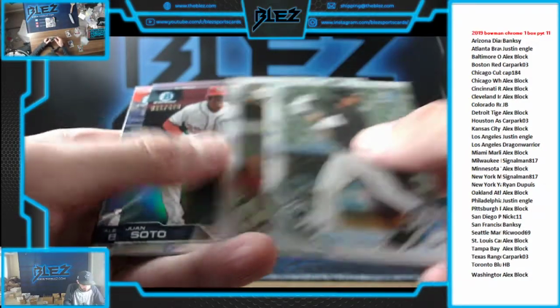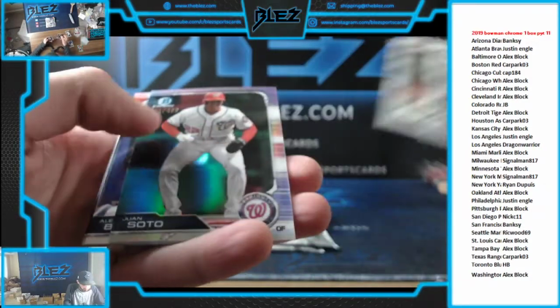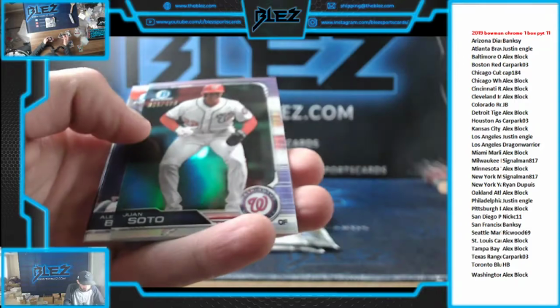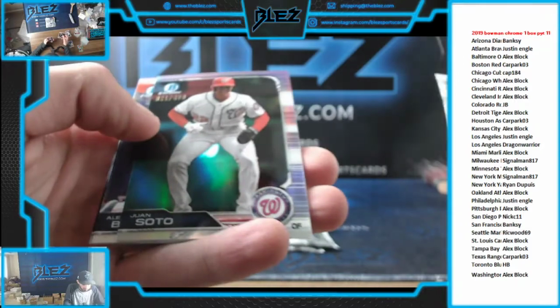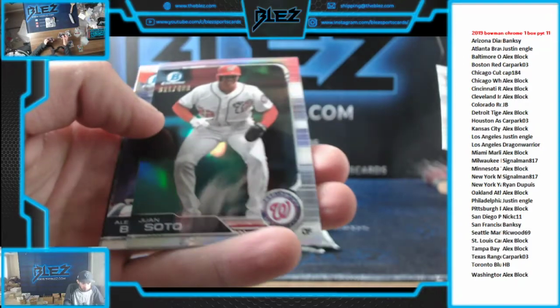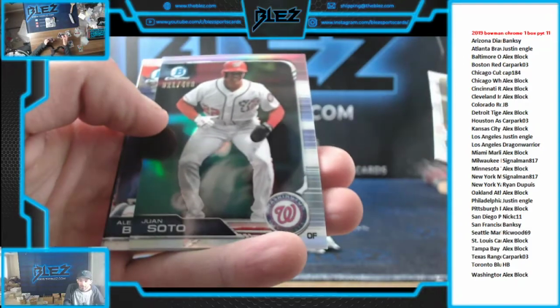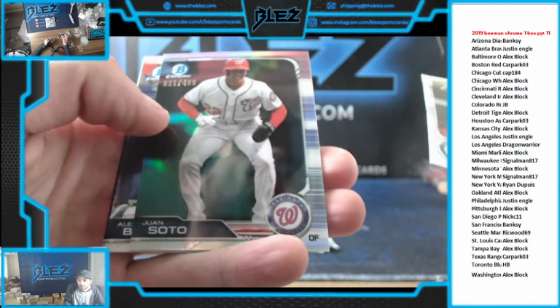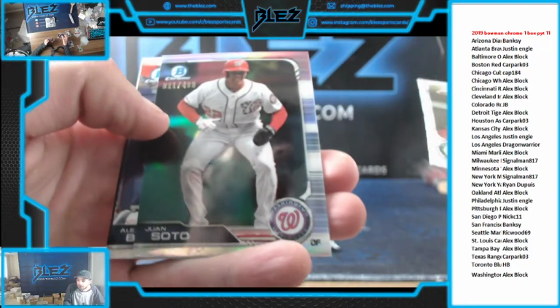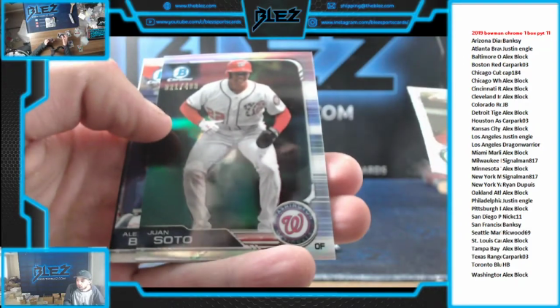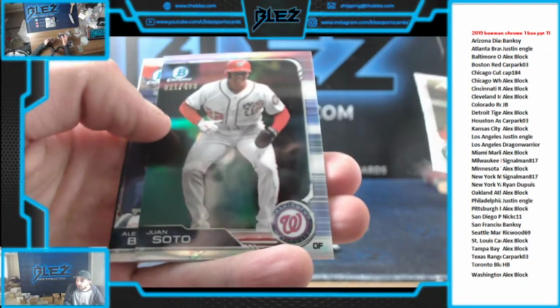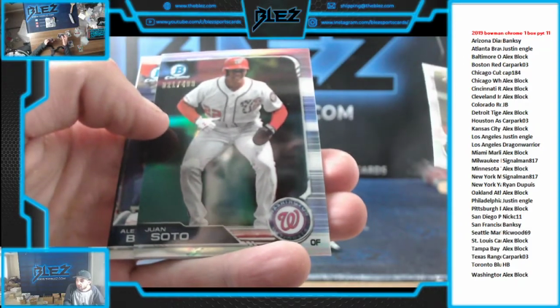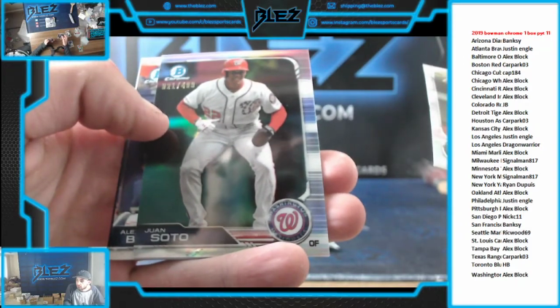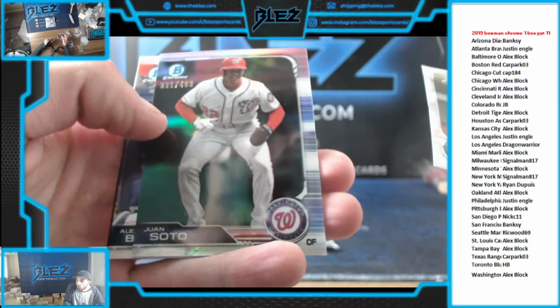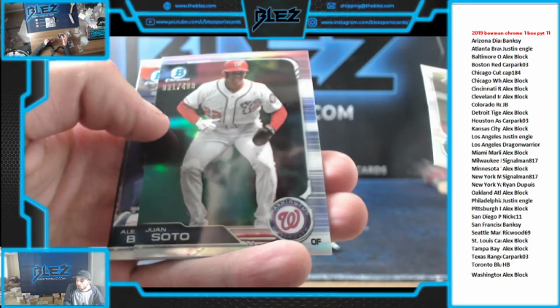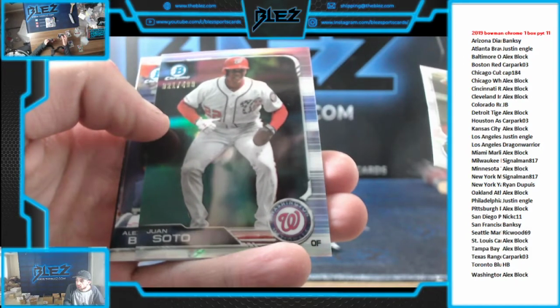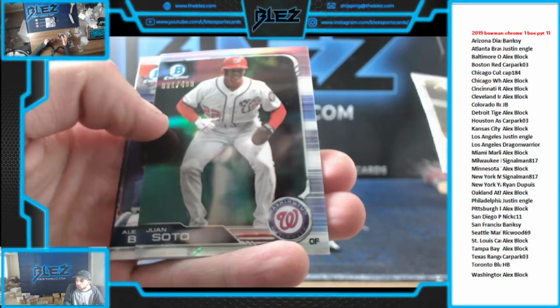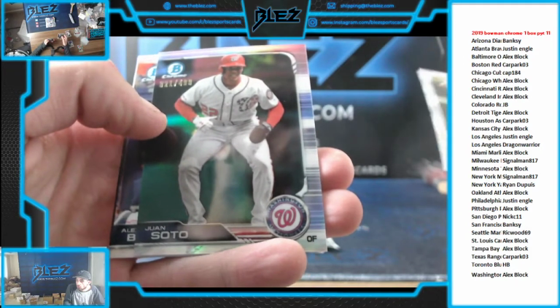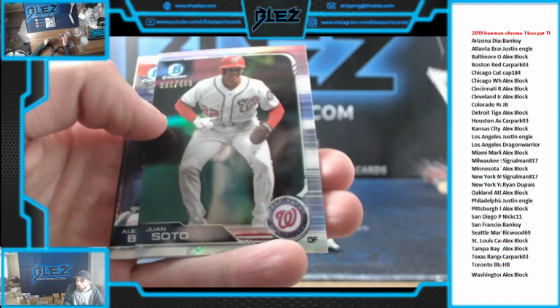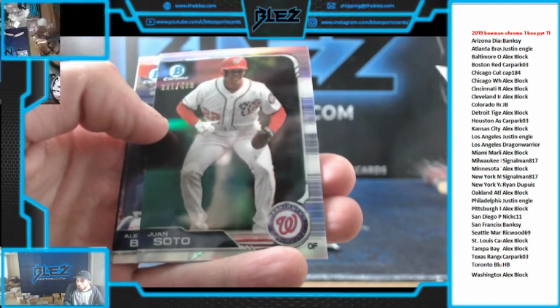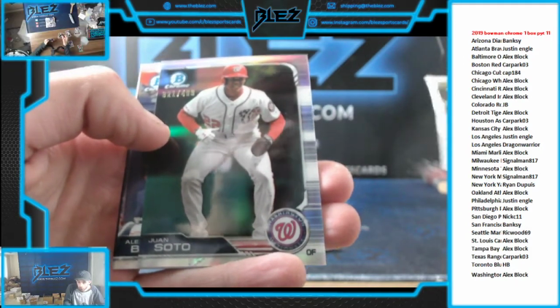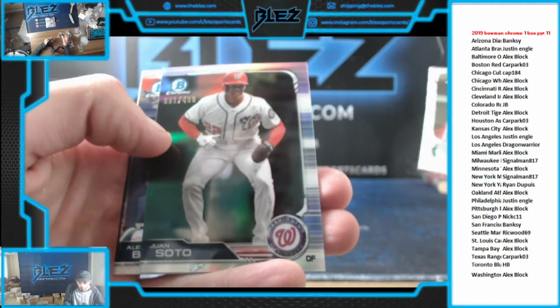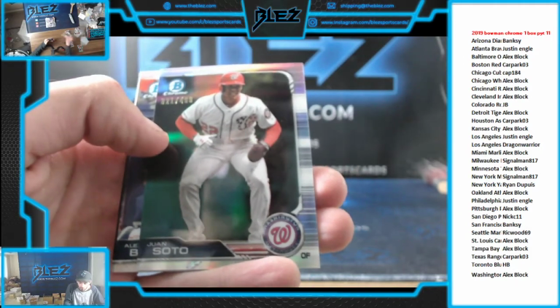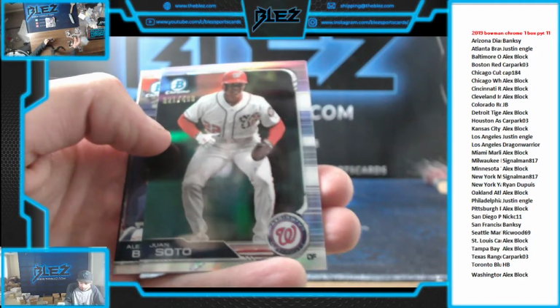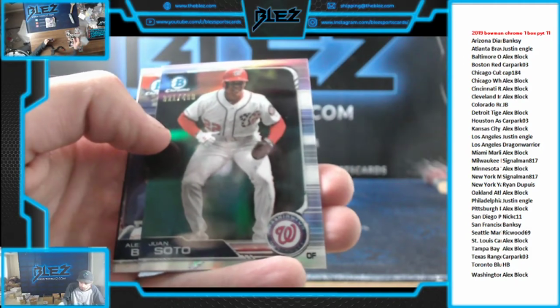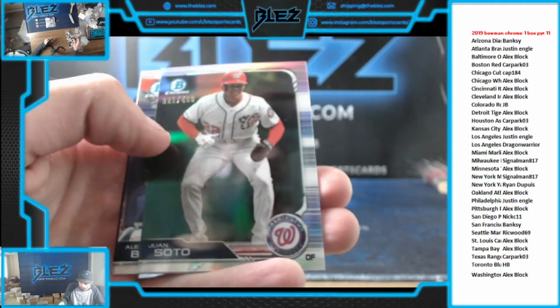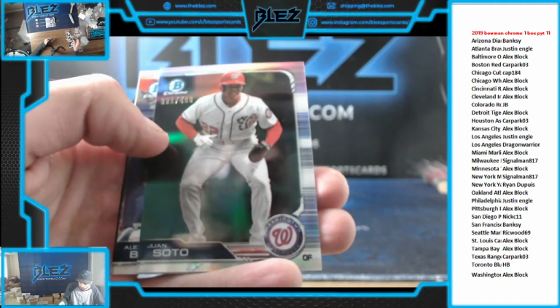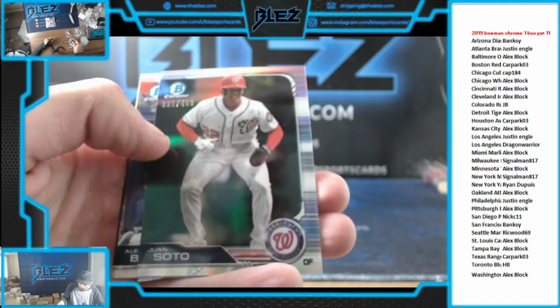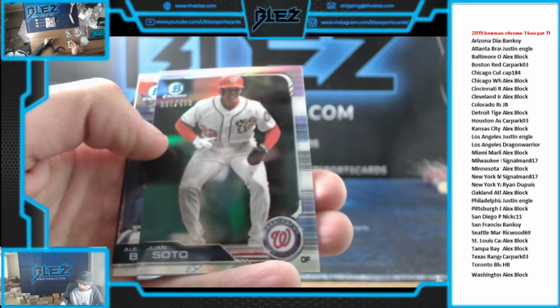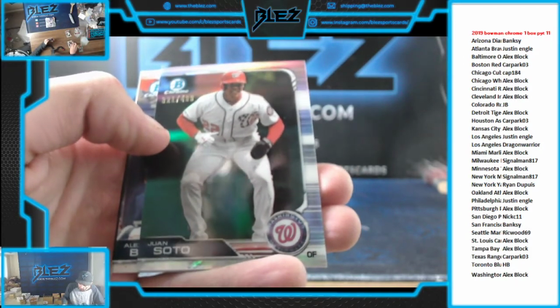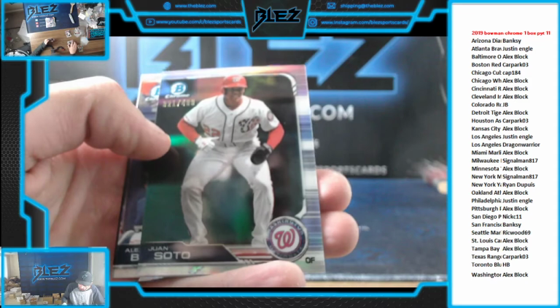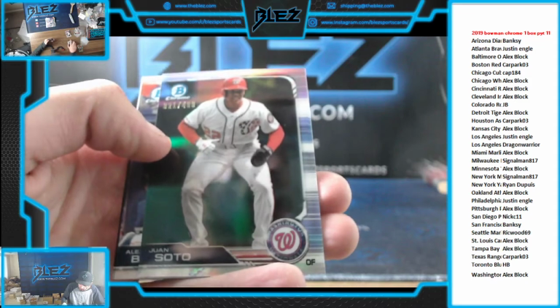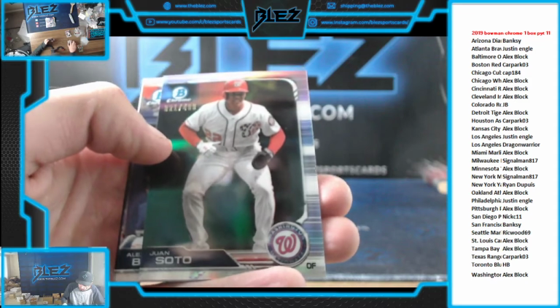A refractor of Juan Soto. It's another nice one for Block.